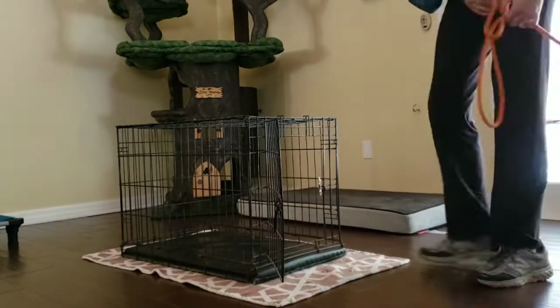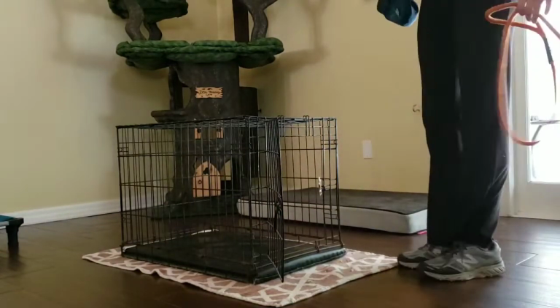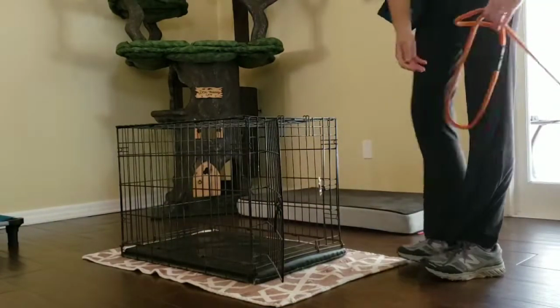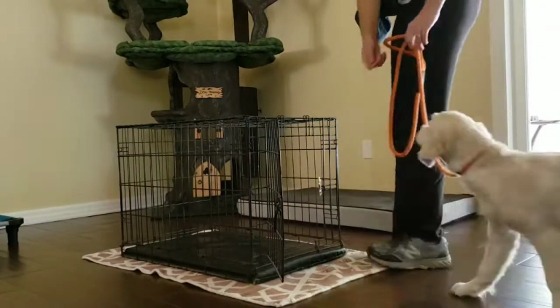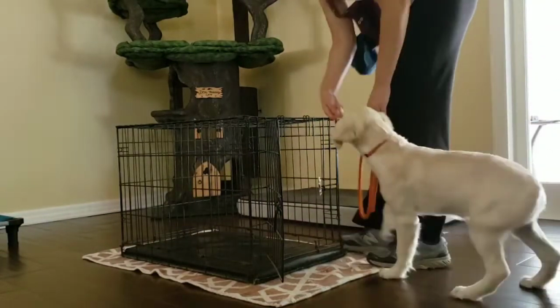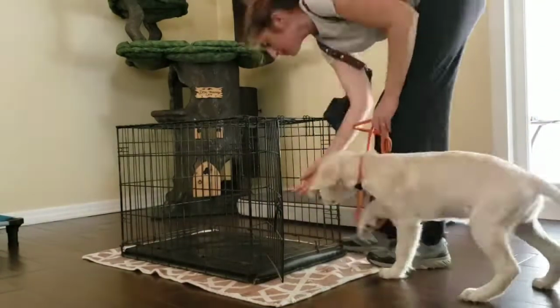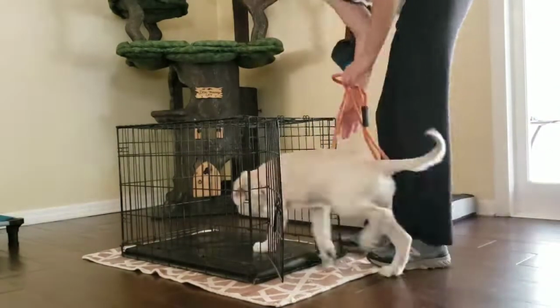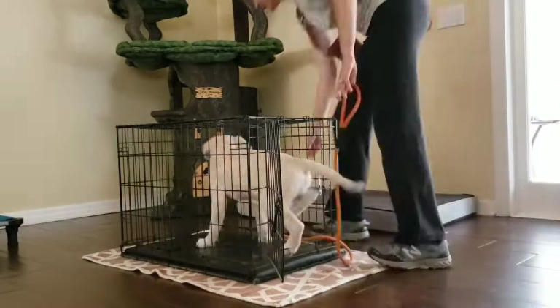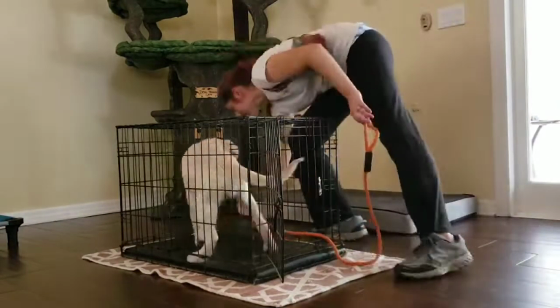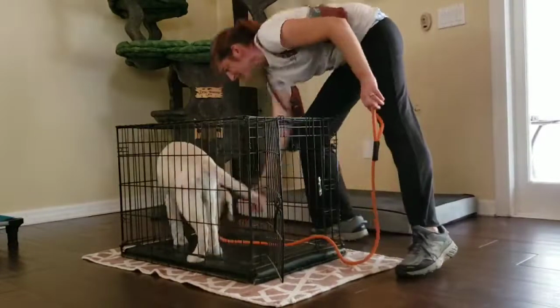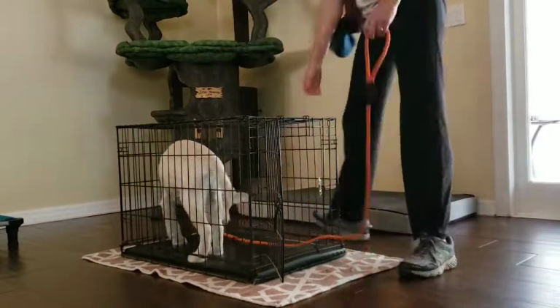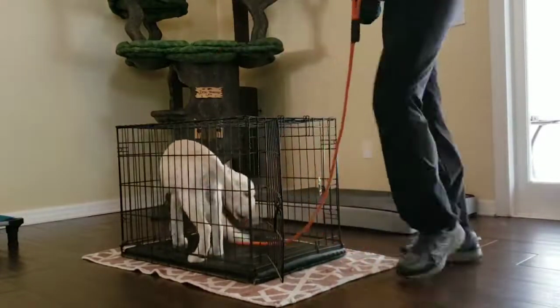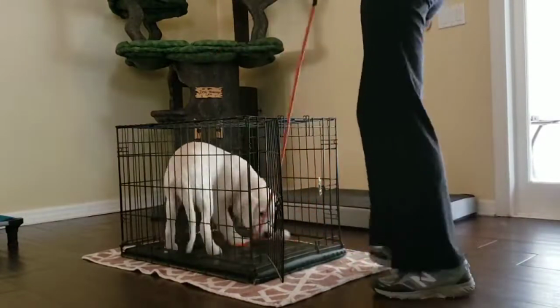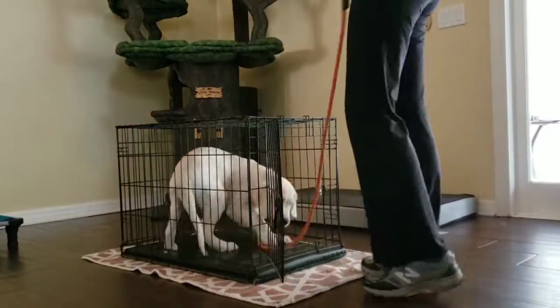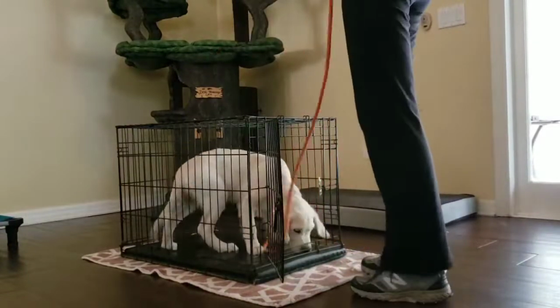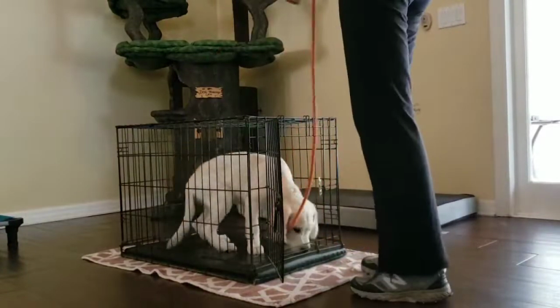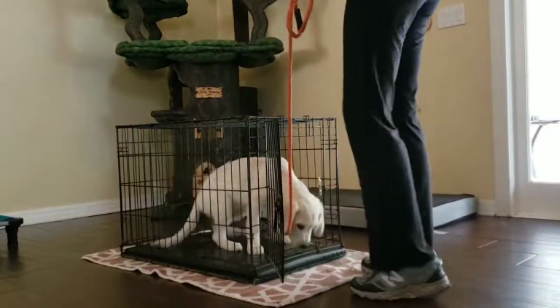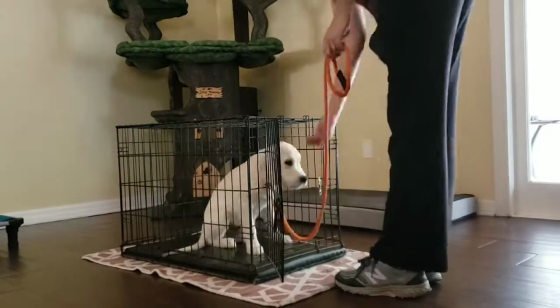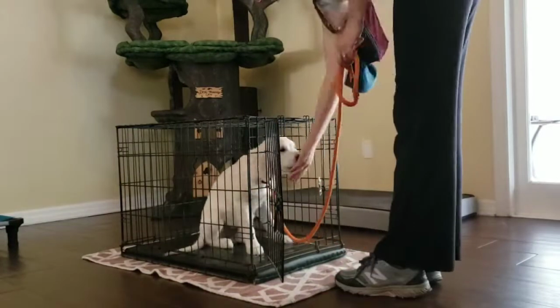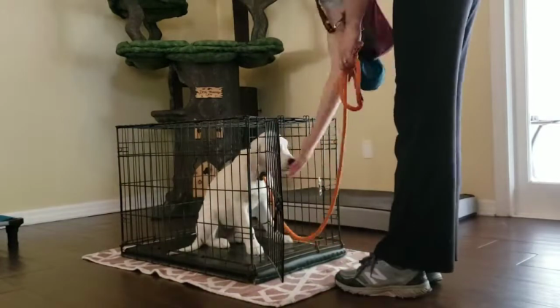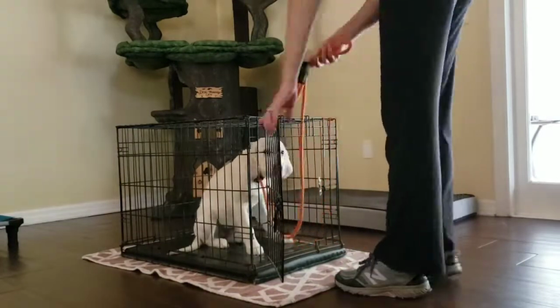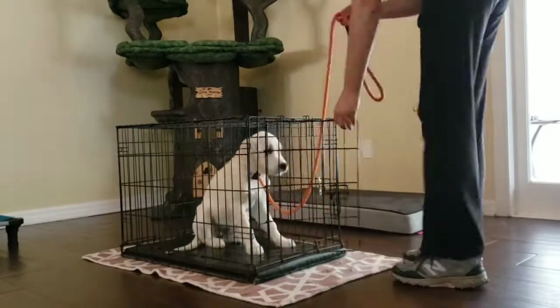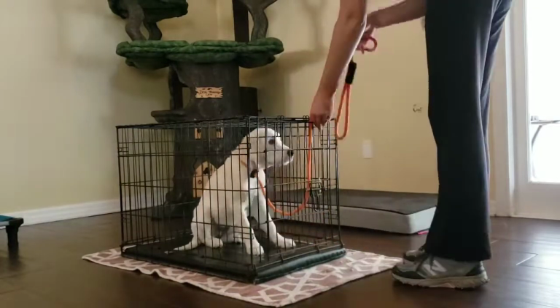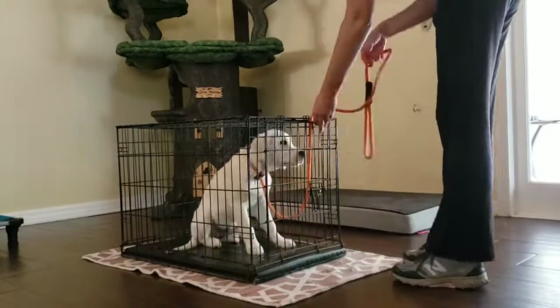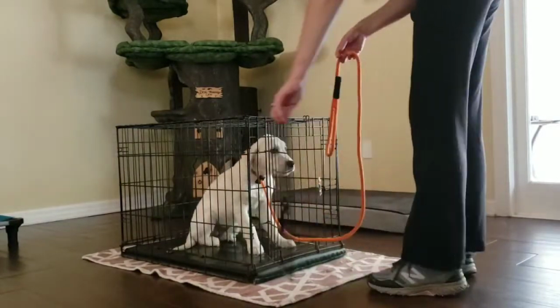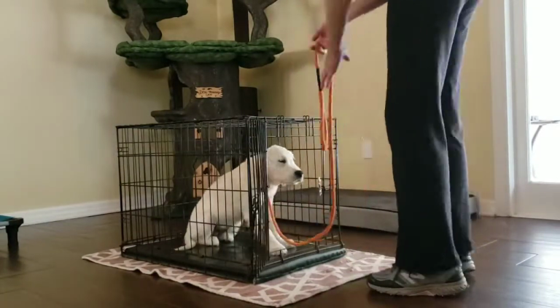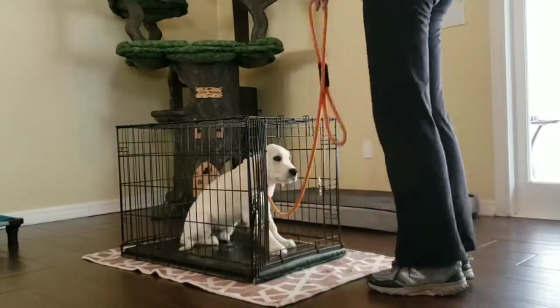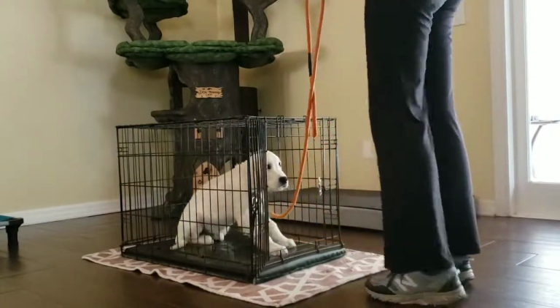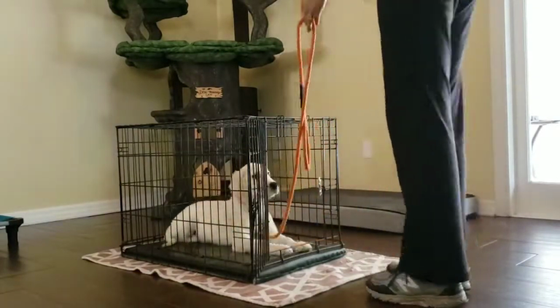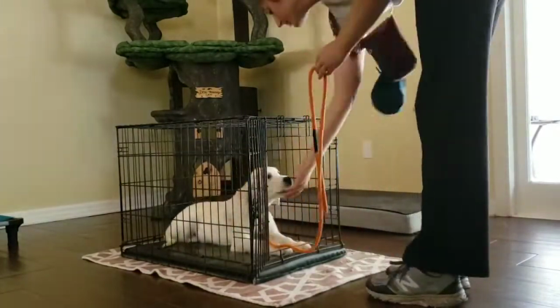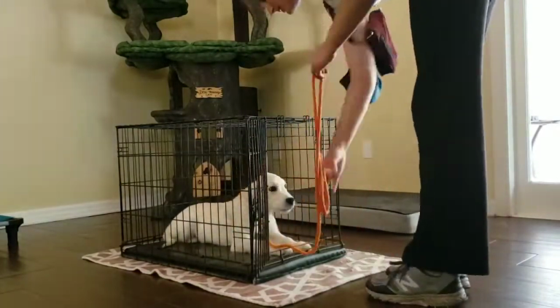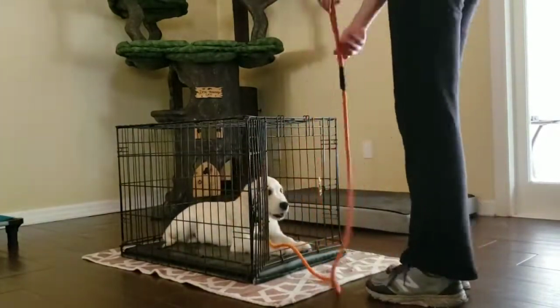Hey guys, Victoria here with Take the Lead and we're working with Breck on going in and out of her kennel on command.